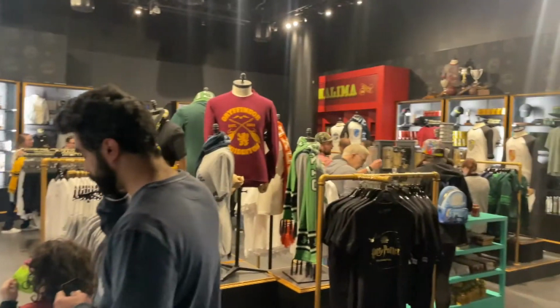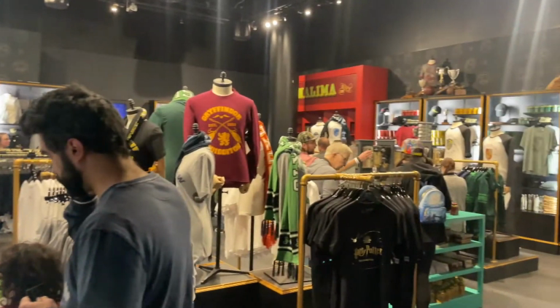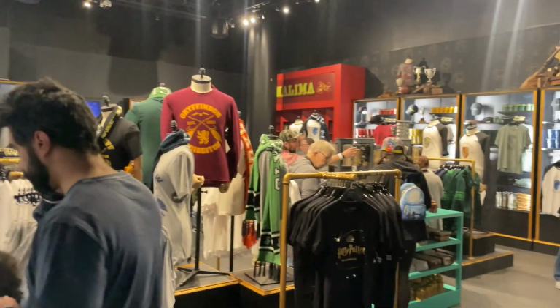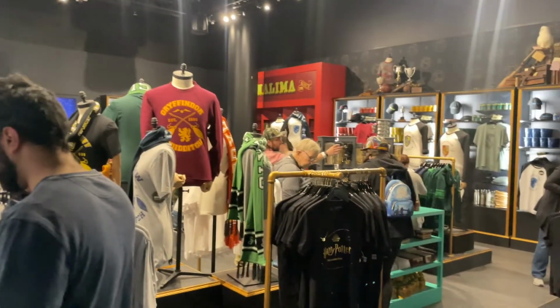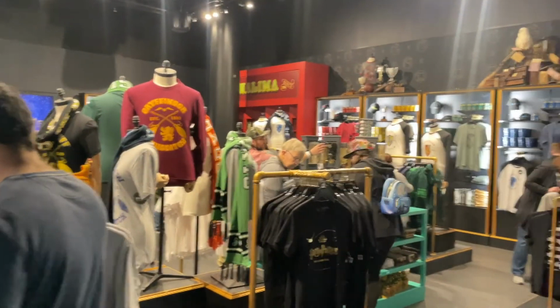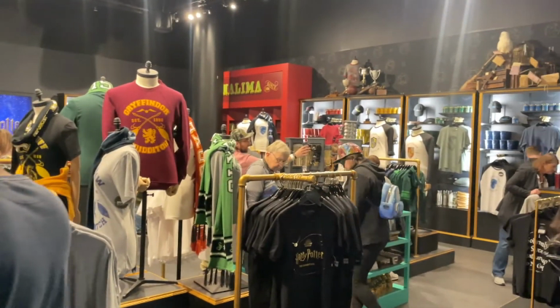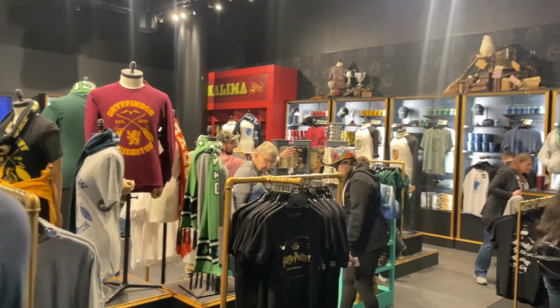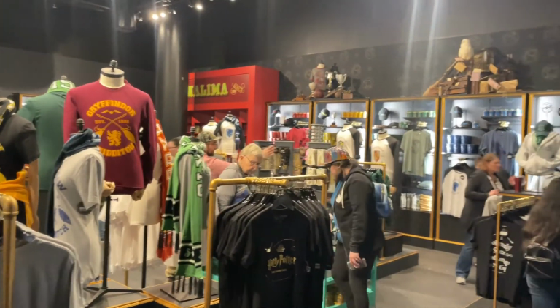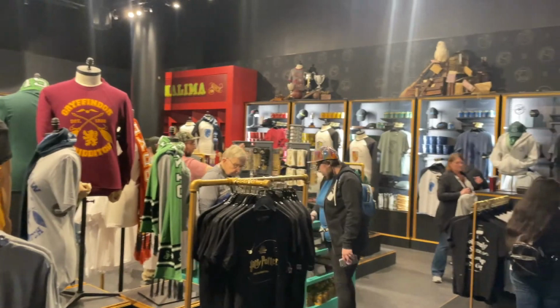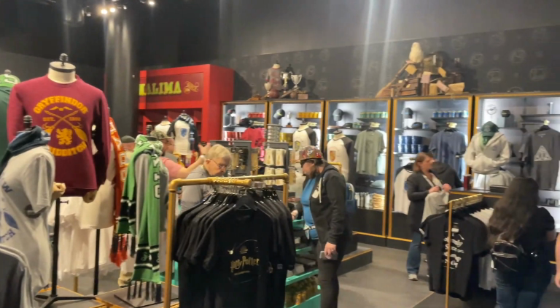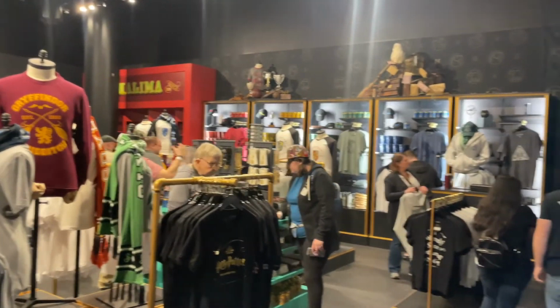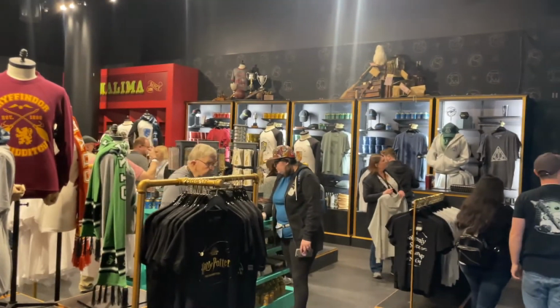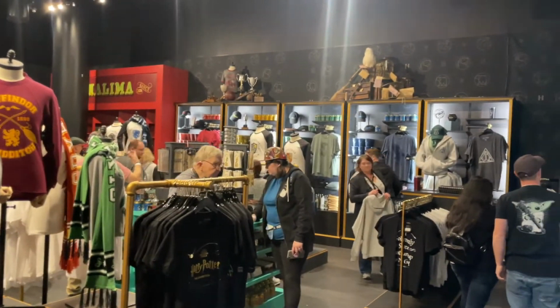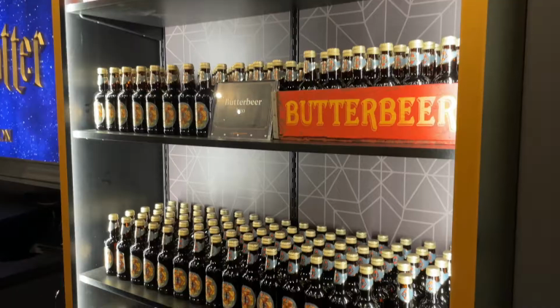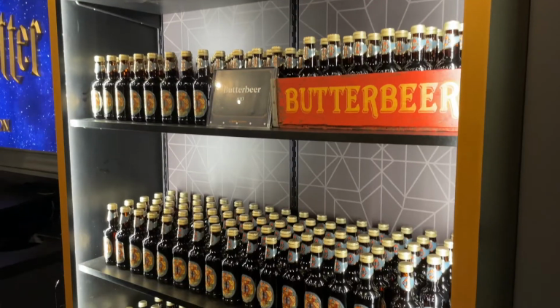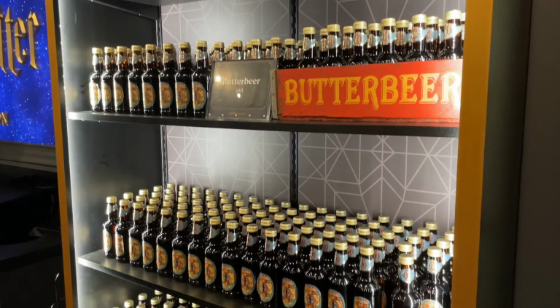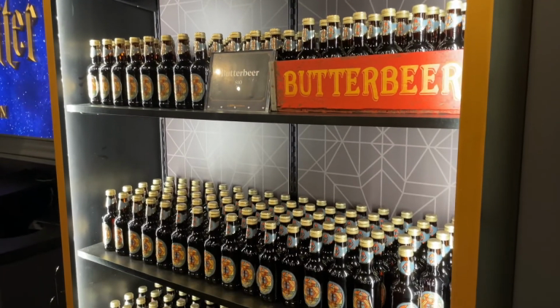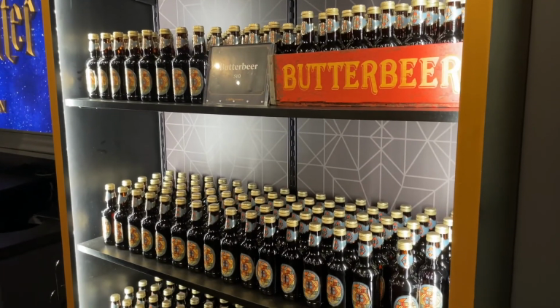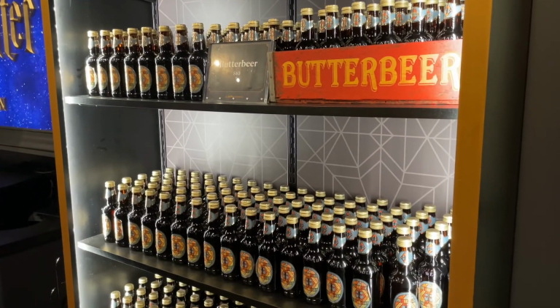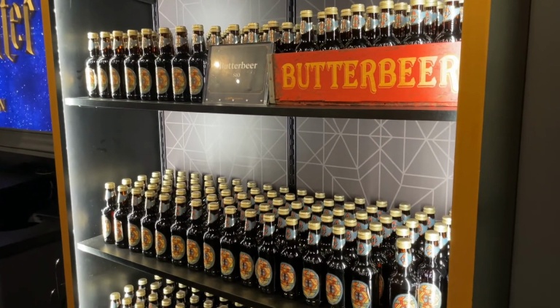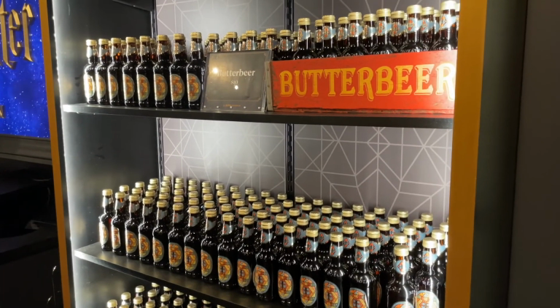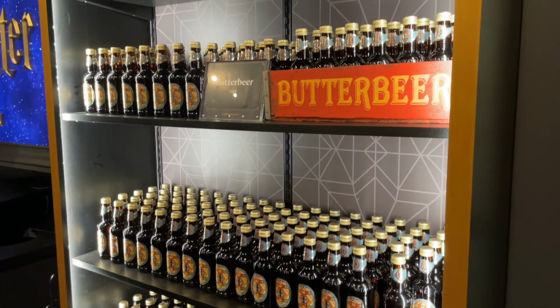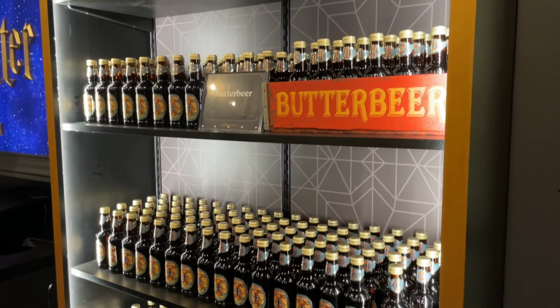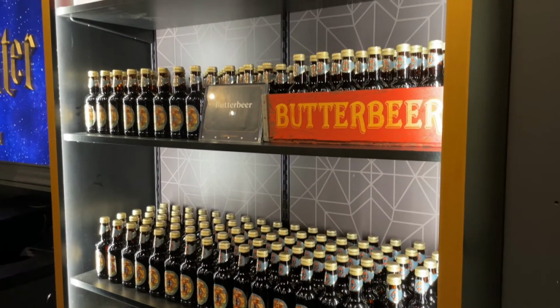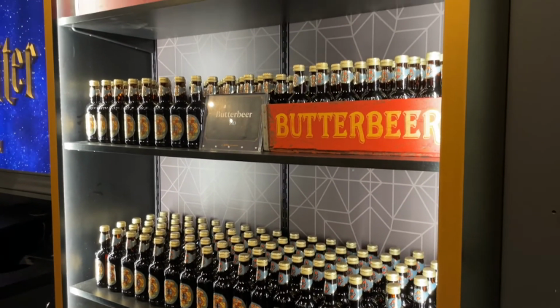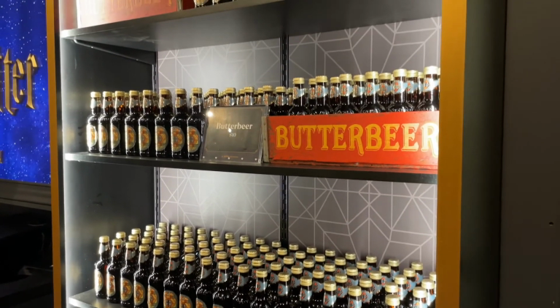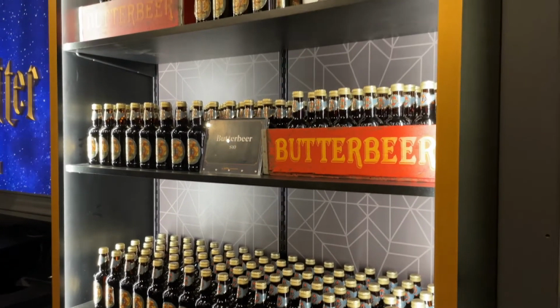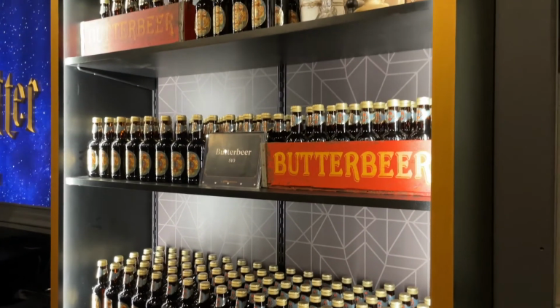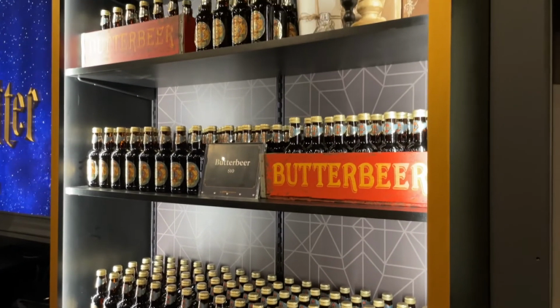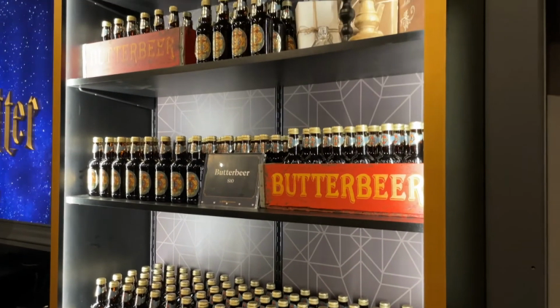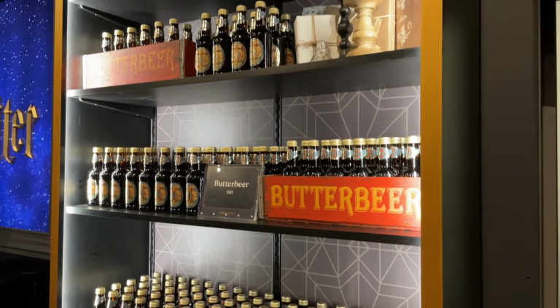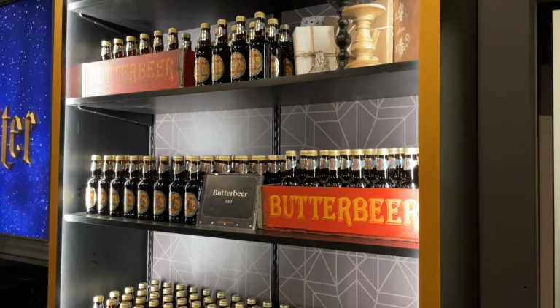The end of the exhibit leads you to the gift shop, and this is where you could end your experience with some classic butterbeer.